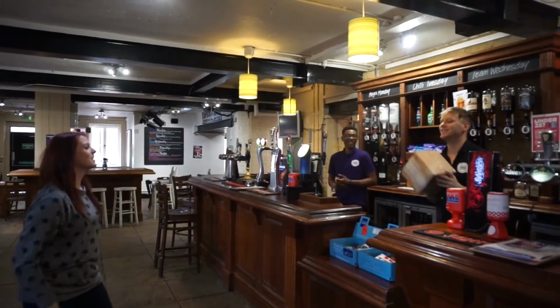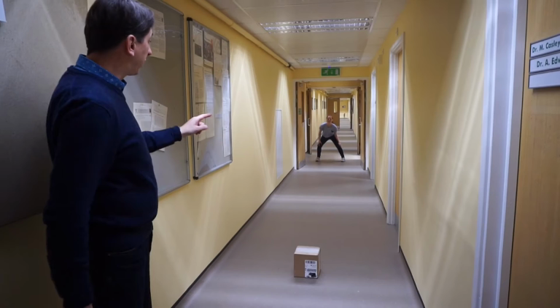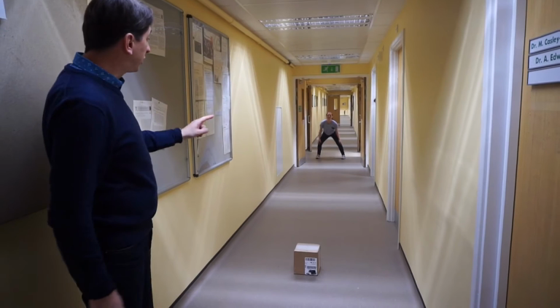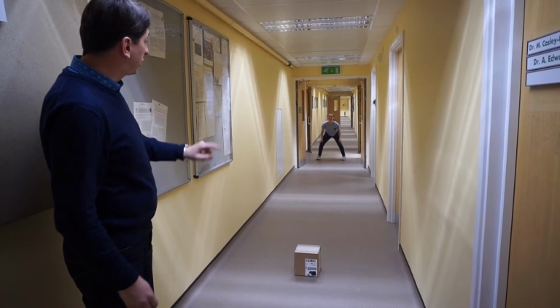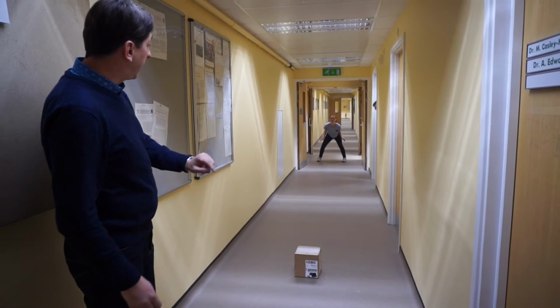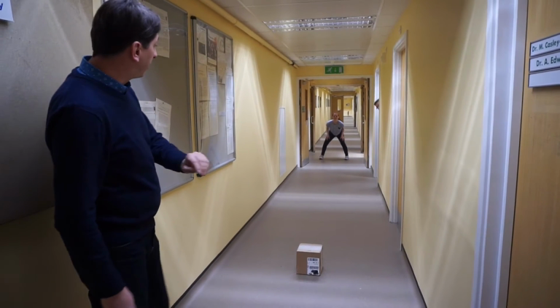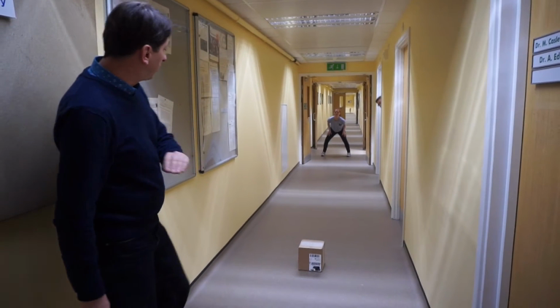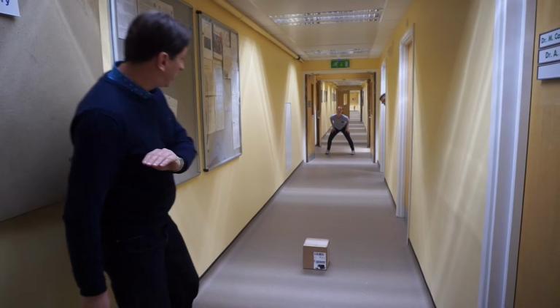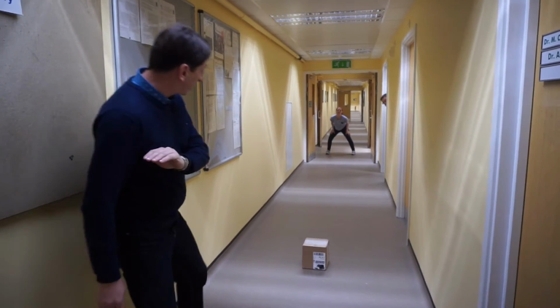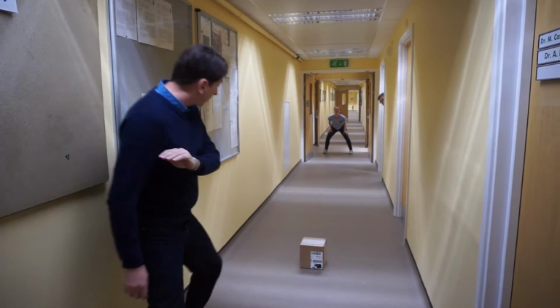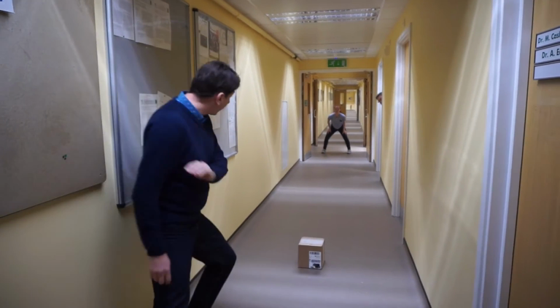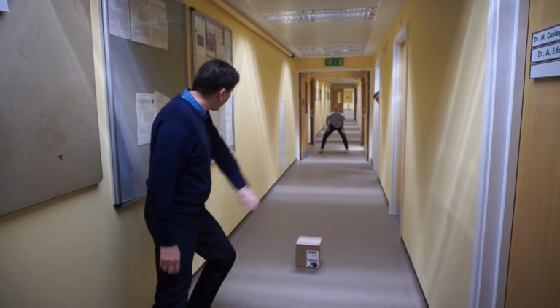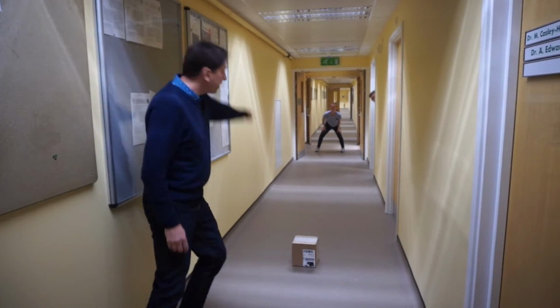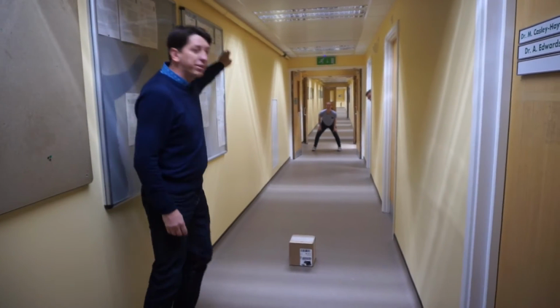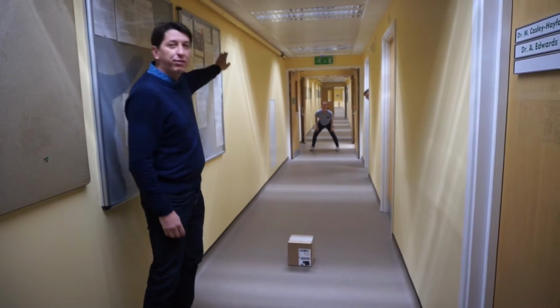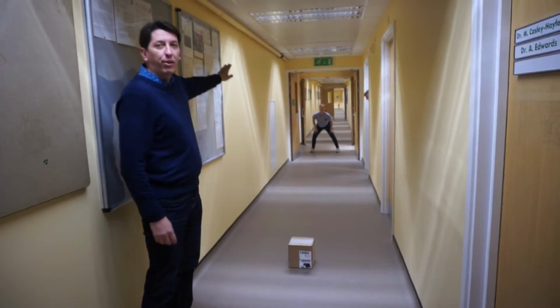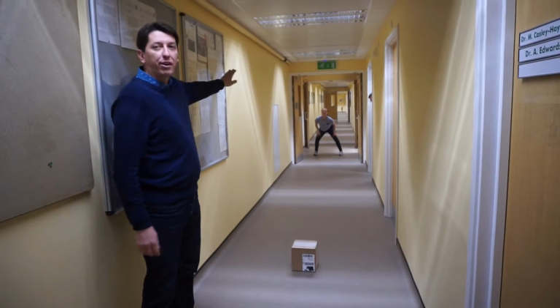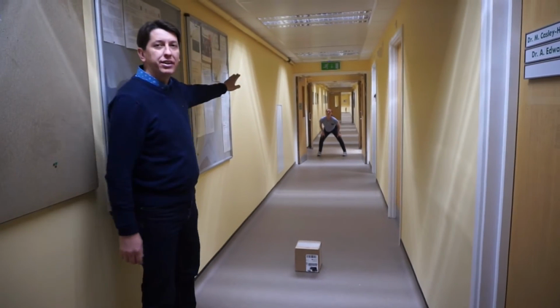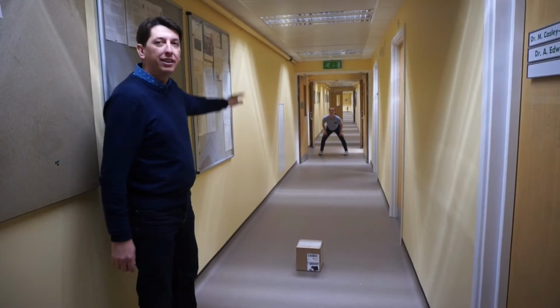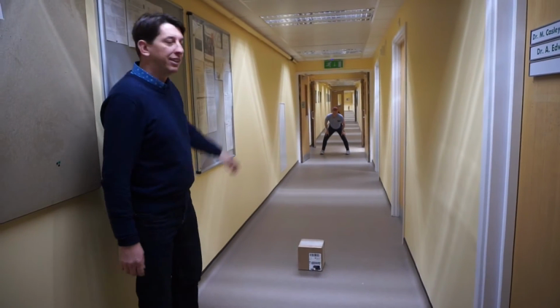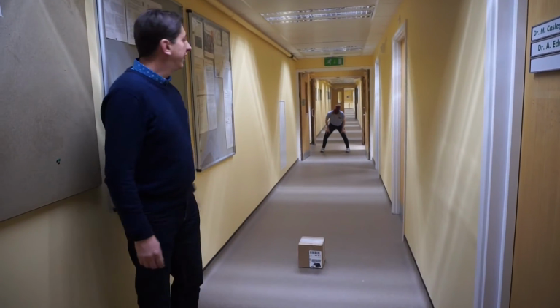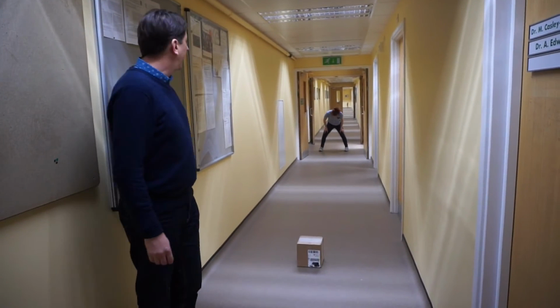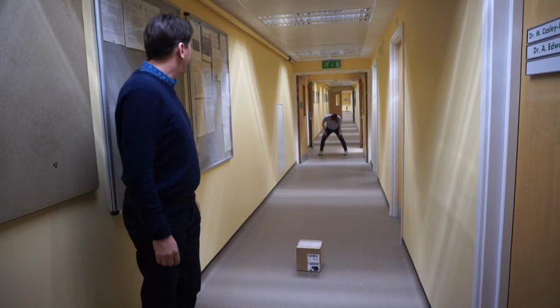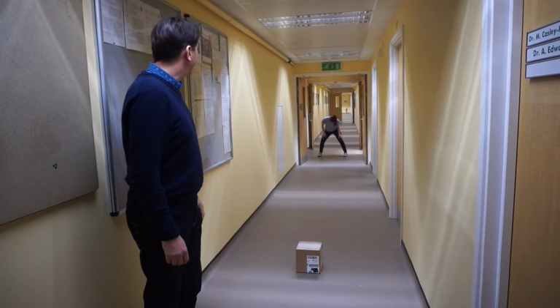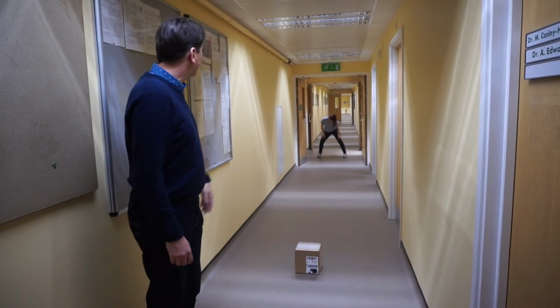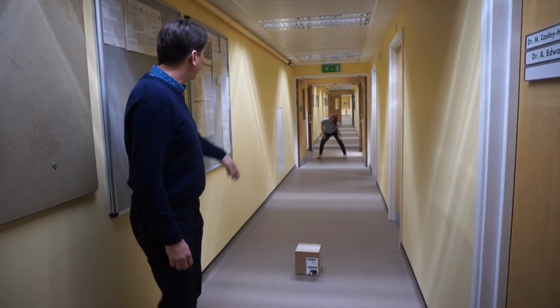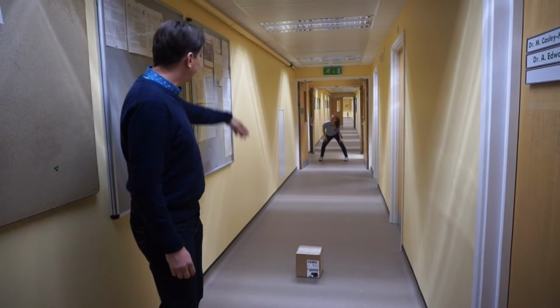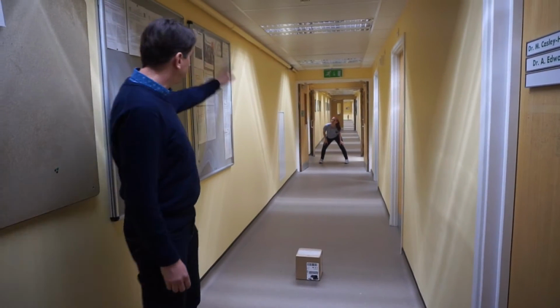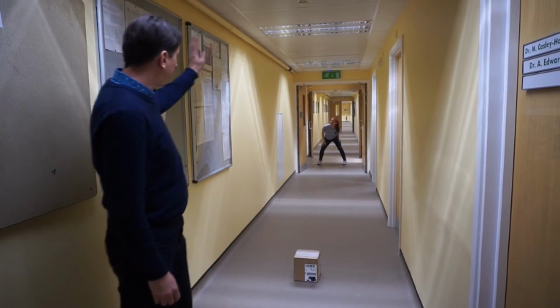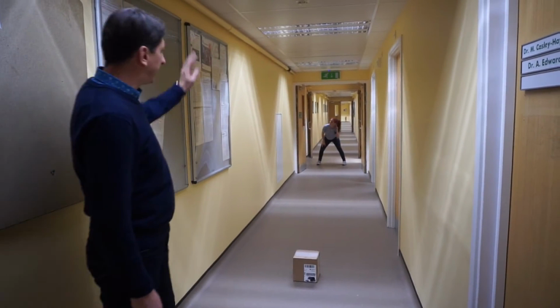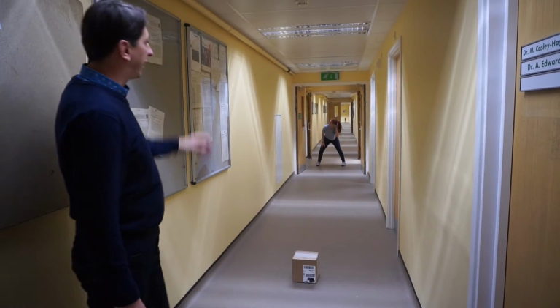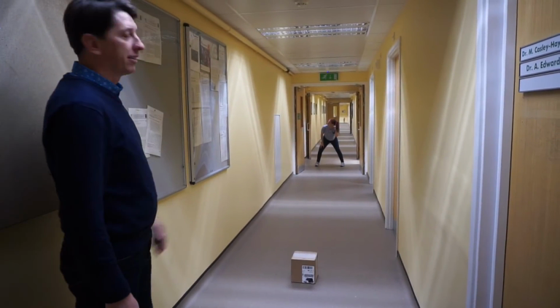The kick will be just sliding on the floor, and the next one will go in the end.